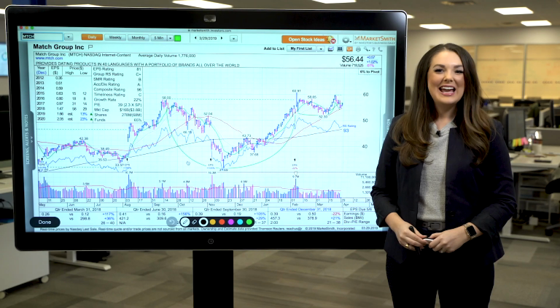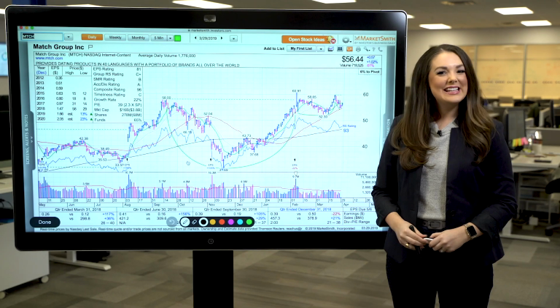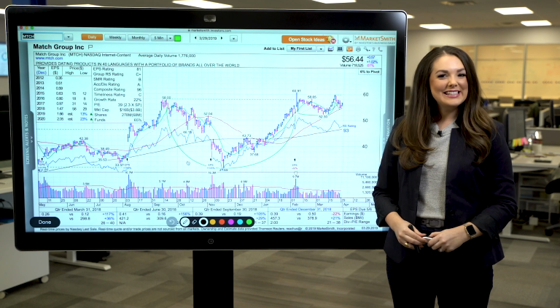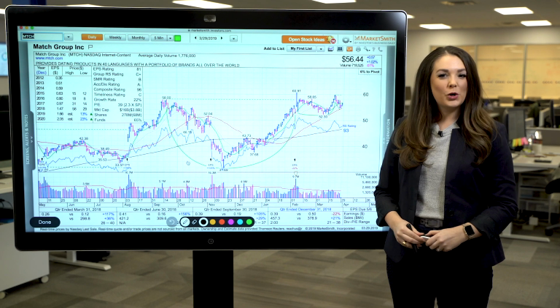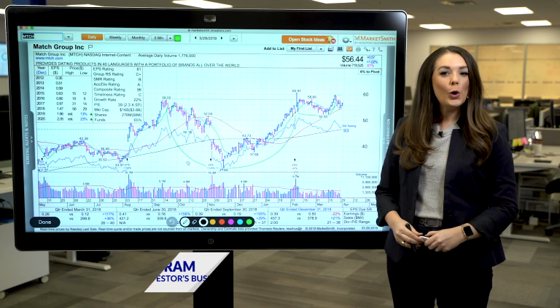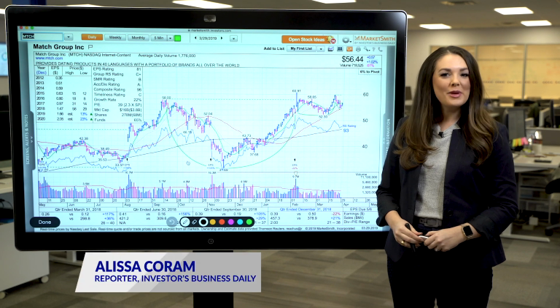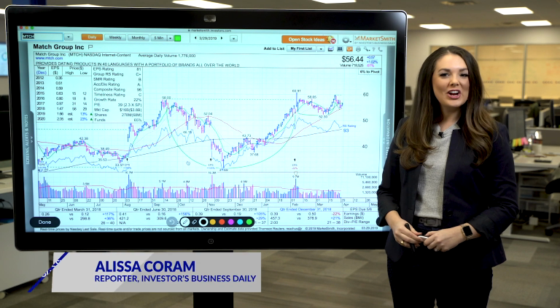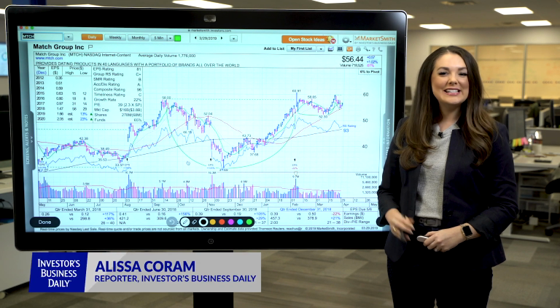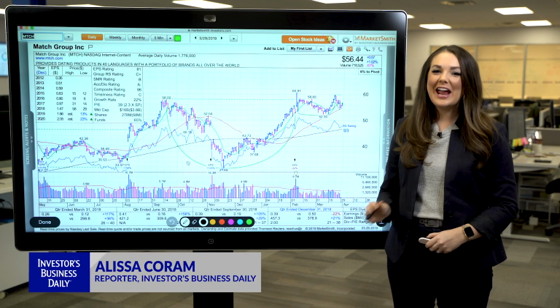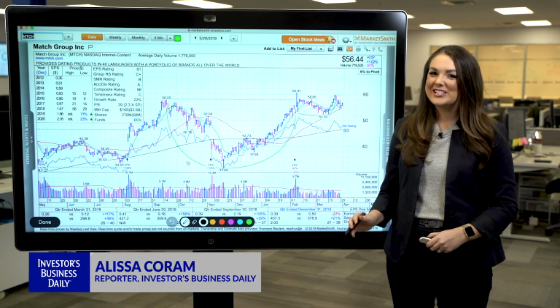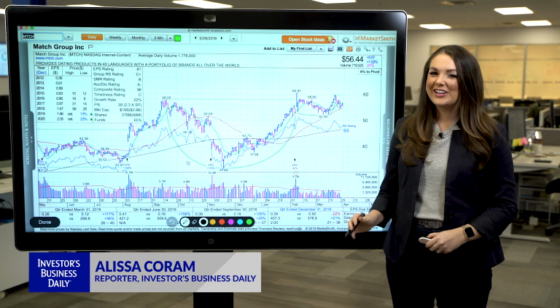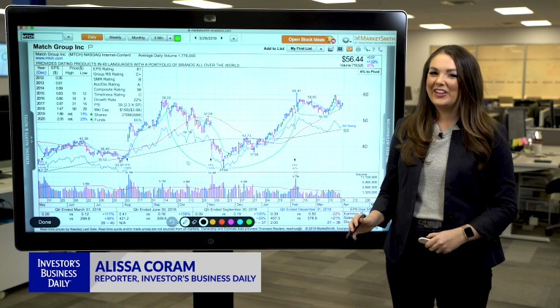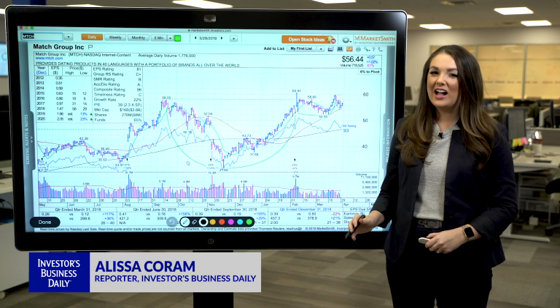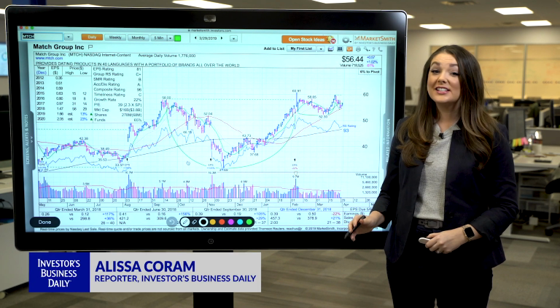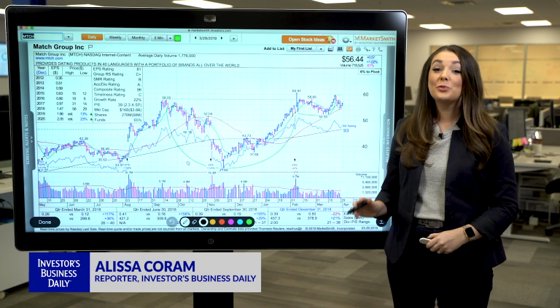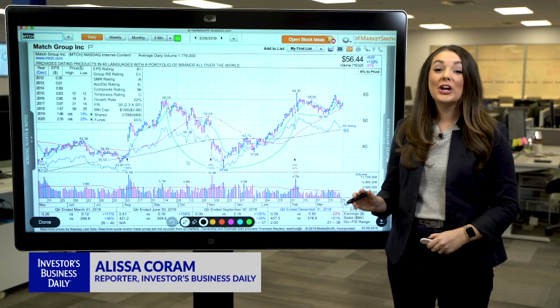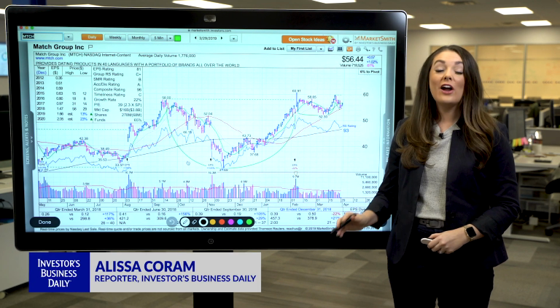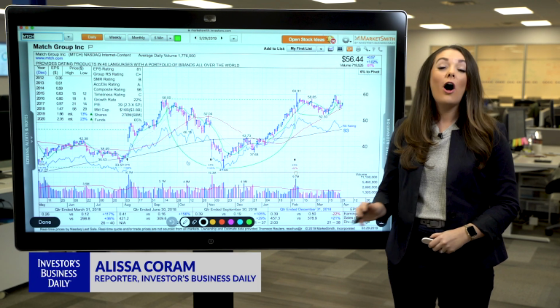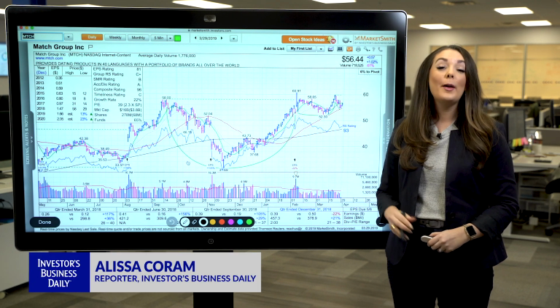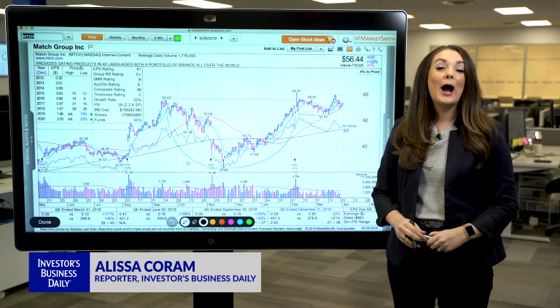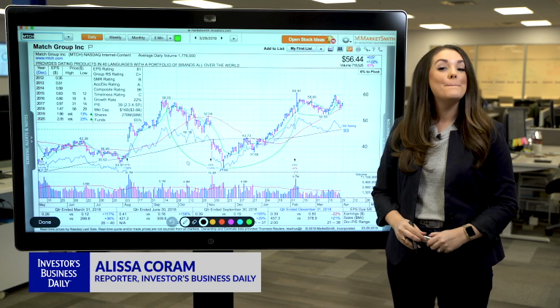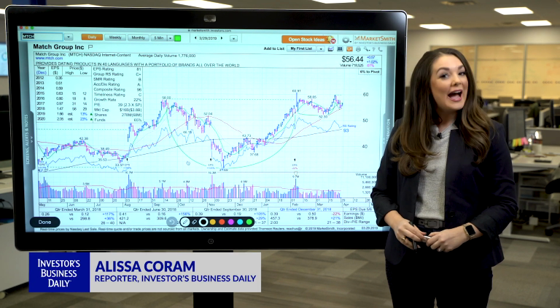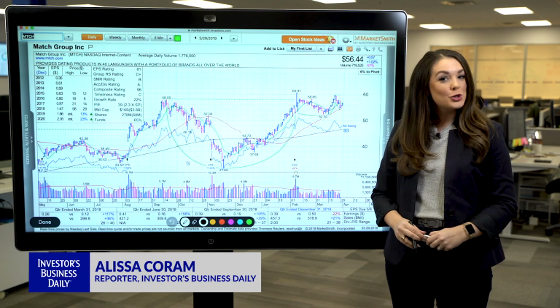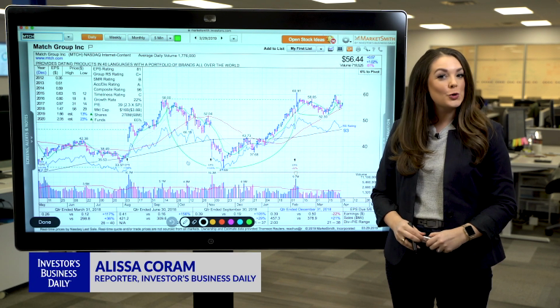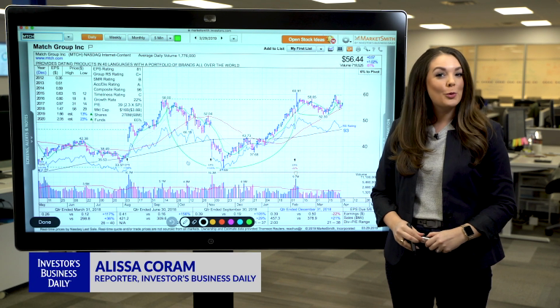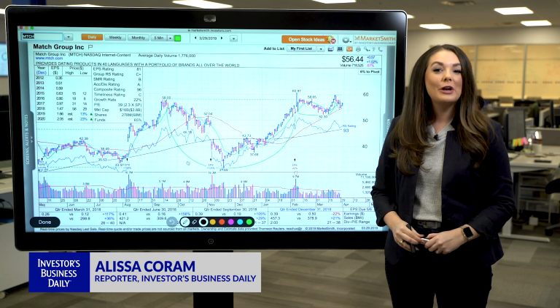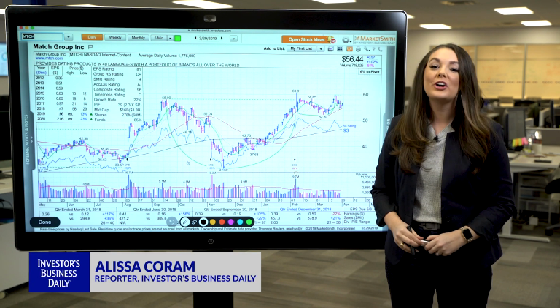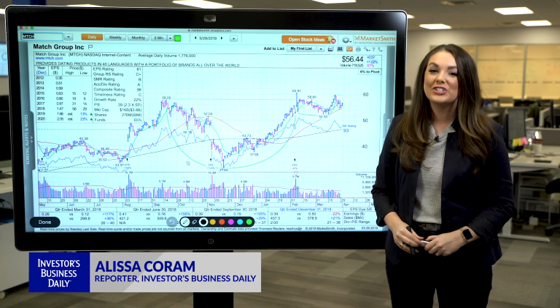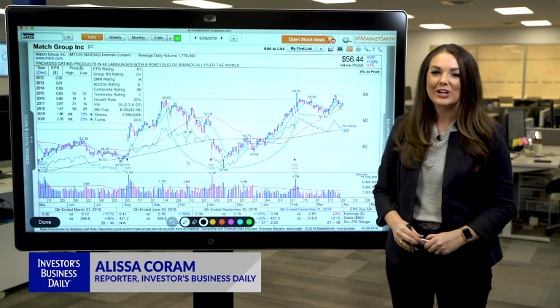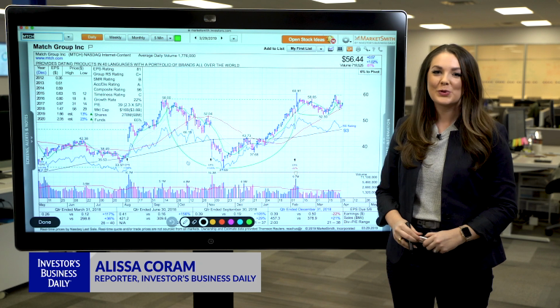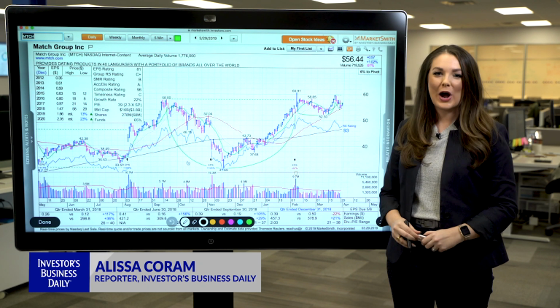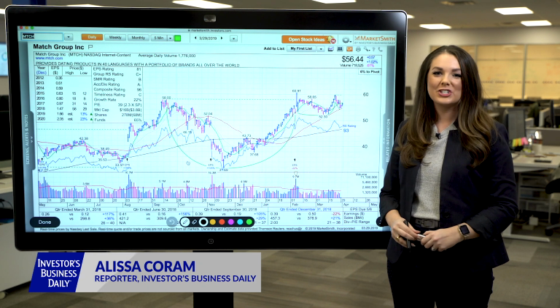It's Alyssa Coram here, and today on Technical Analysis, we're talking all about Match Group, one of our stocks to watch.